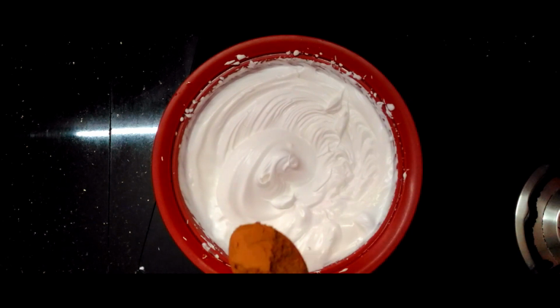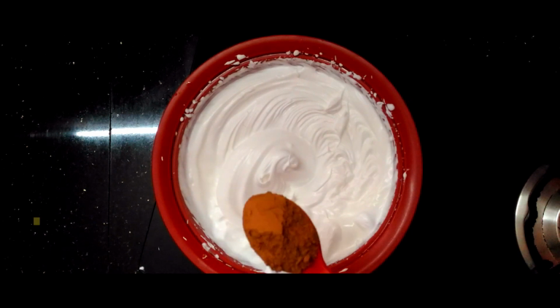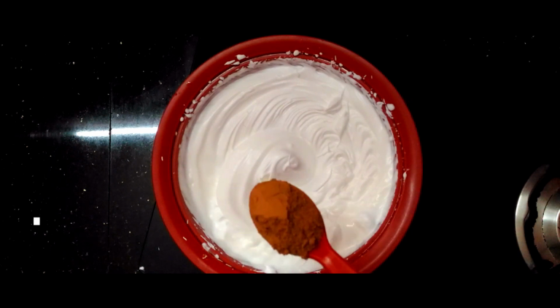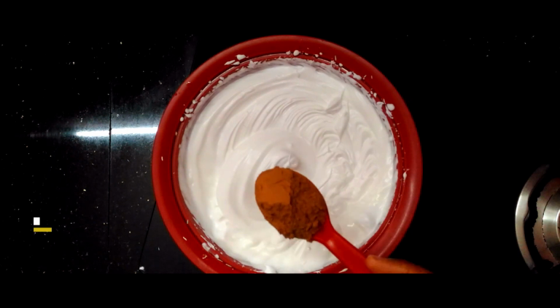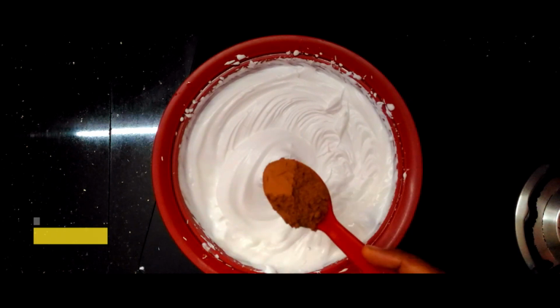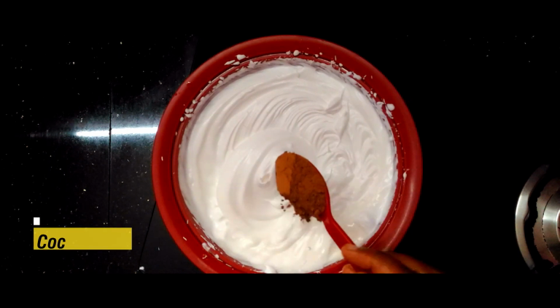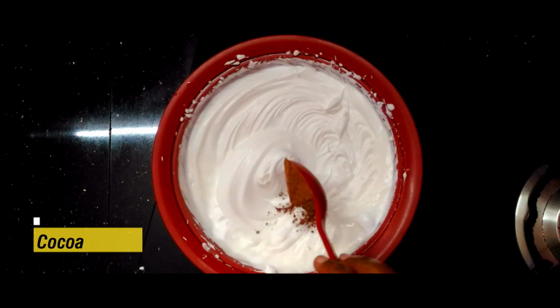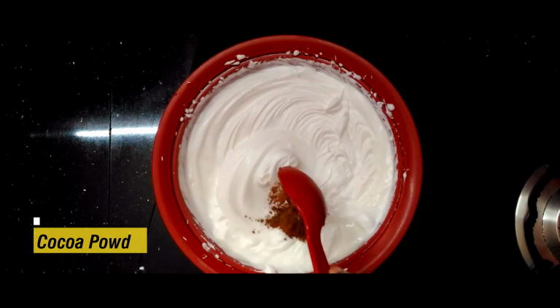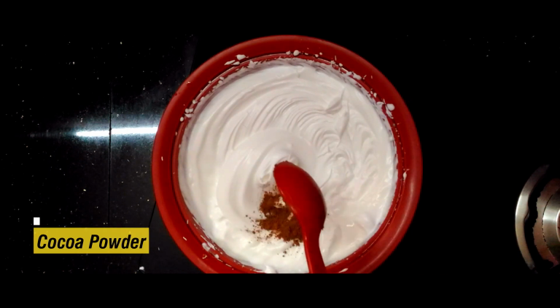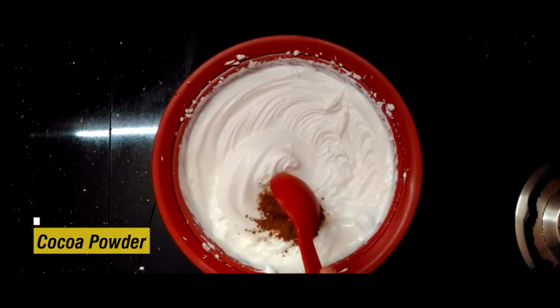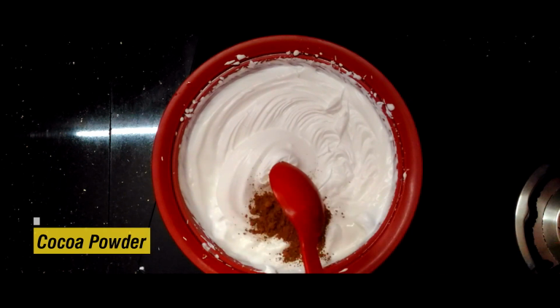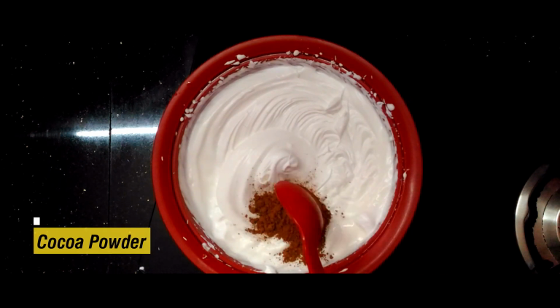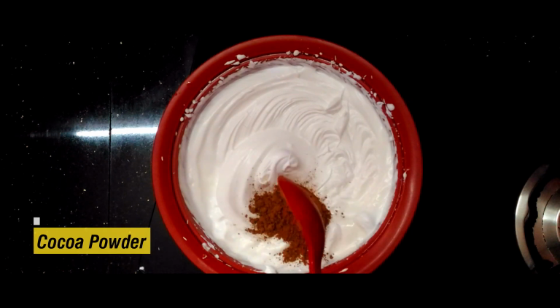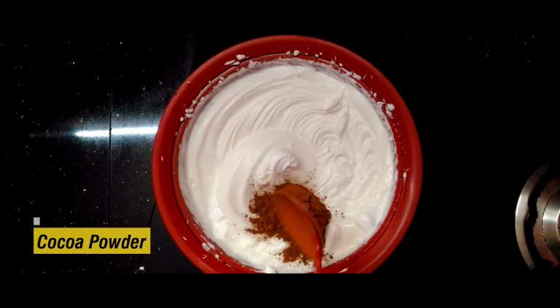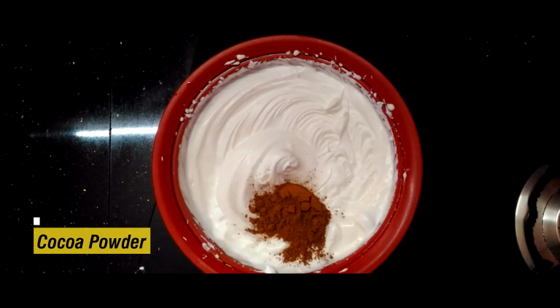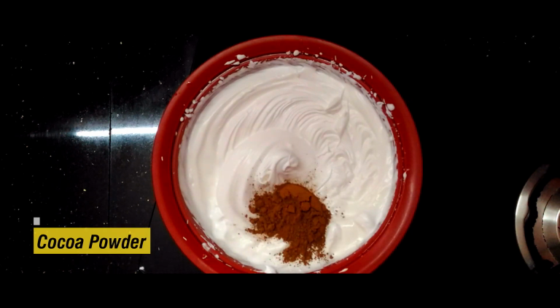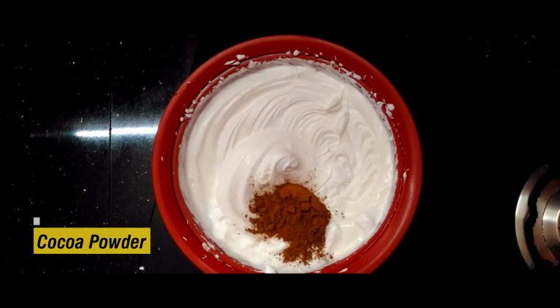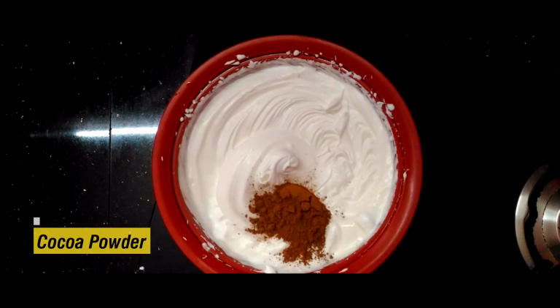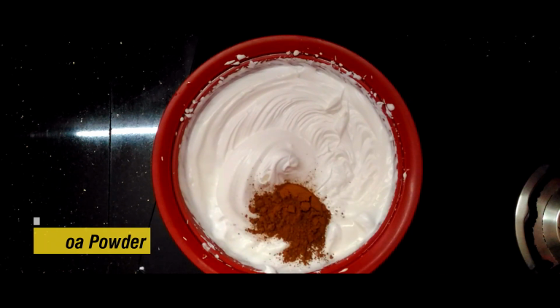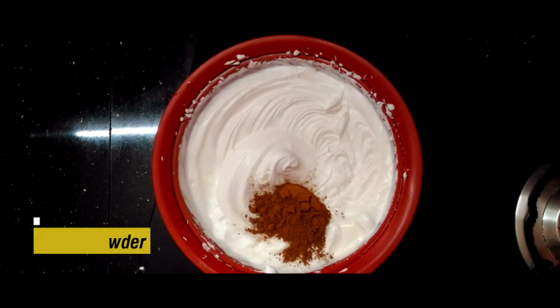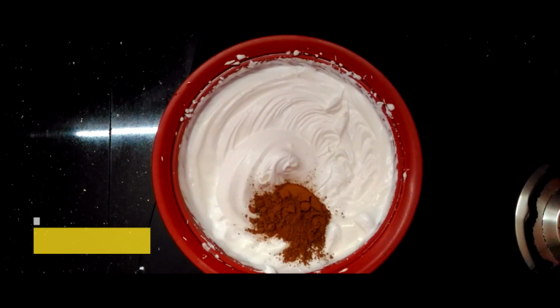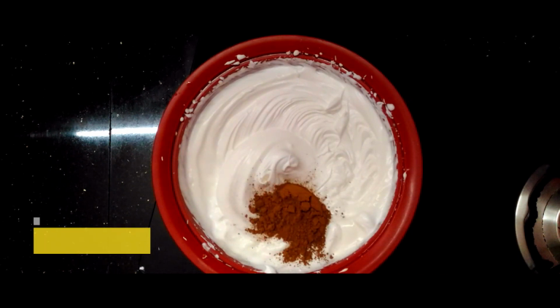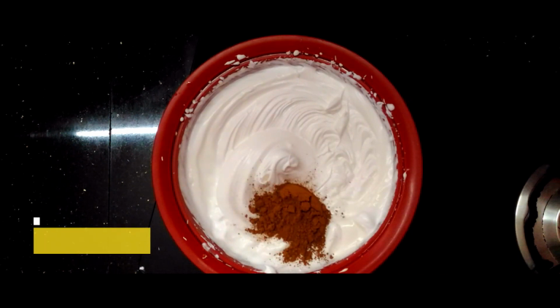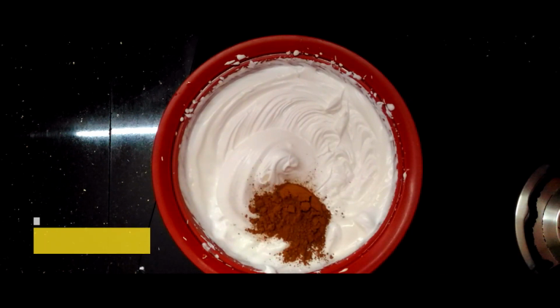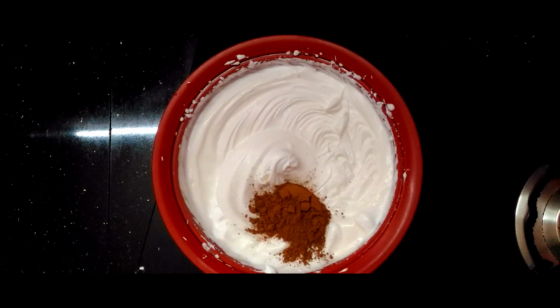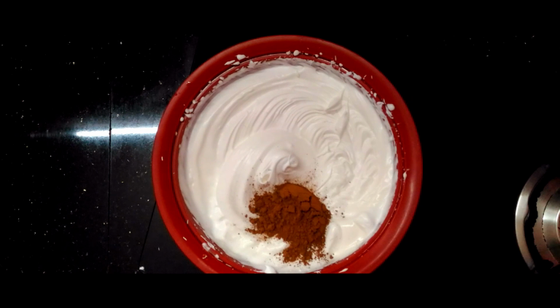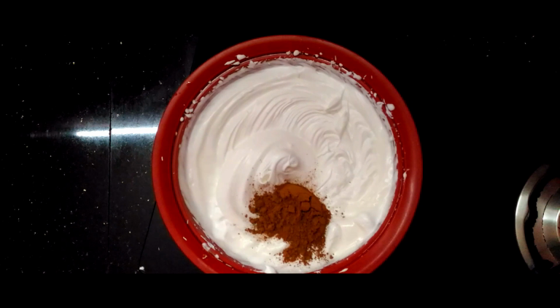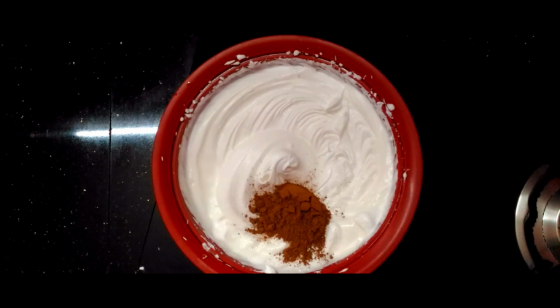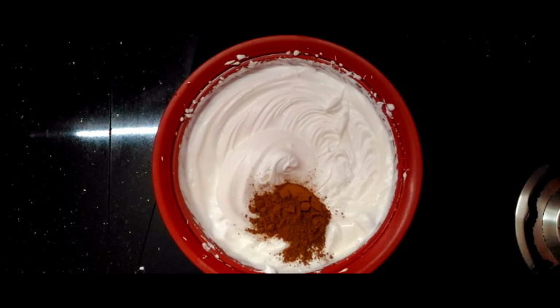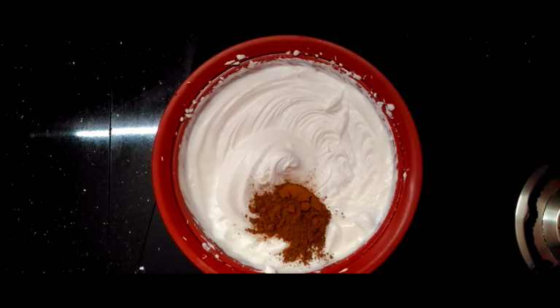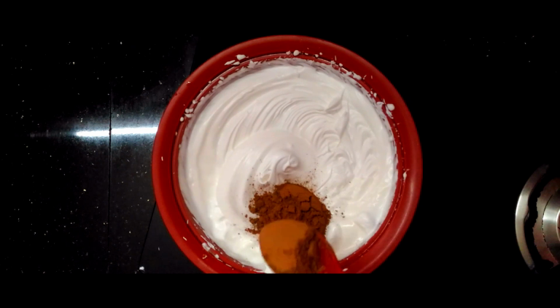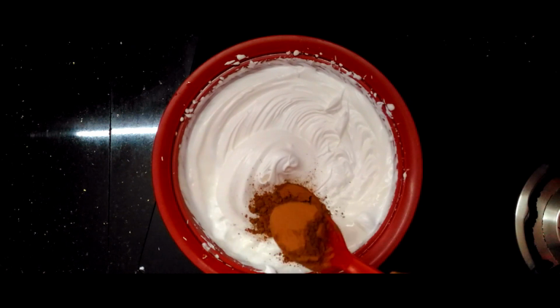Let's put the cocoa powder in. I will add 2 tablespoons of cocoa powder.